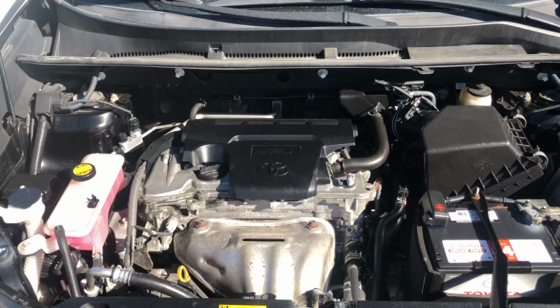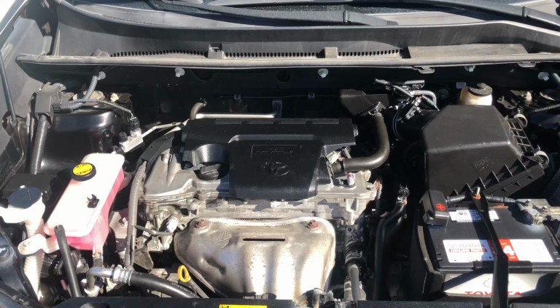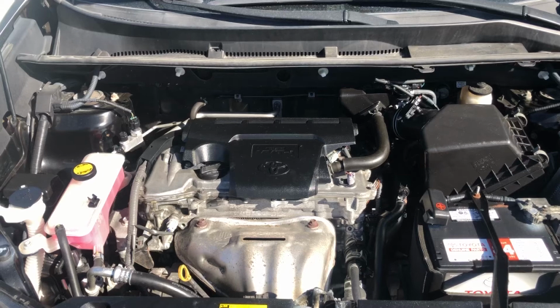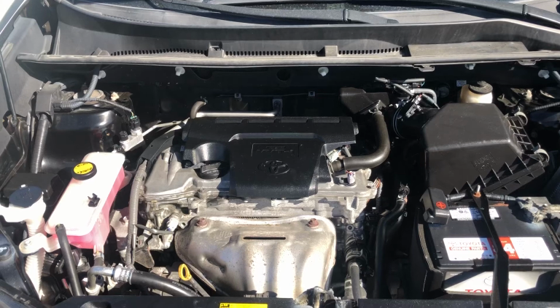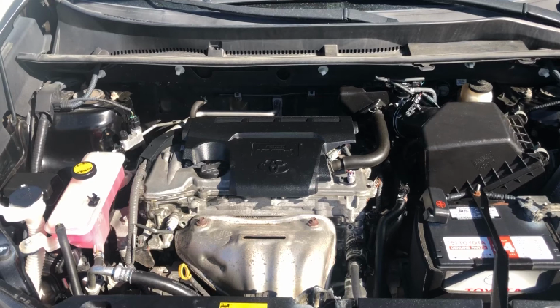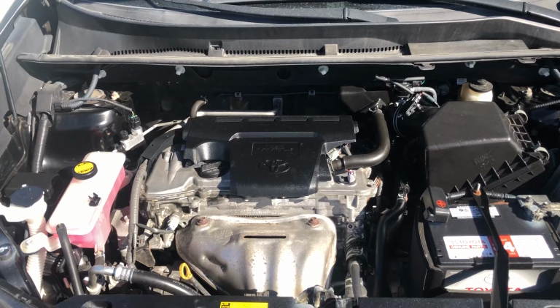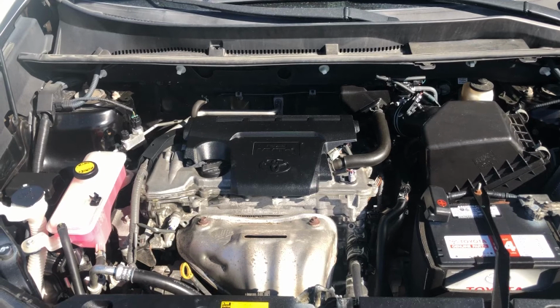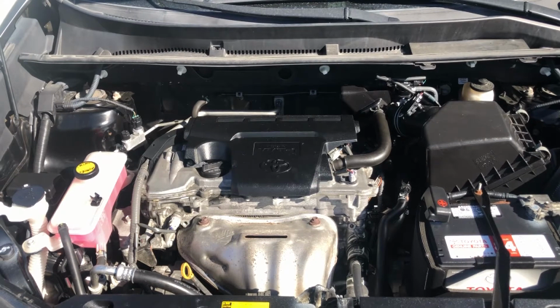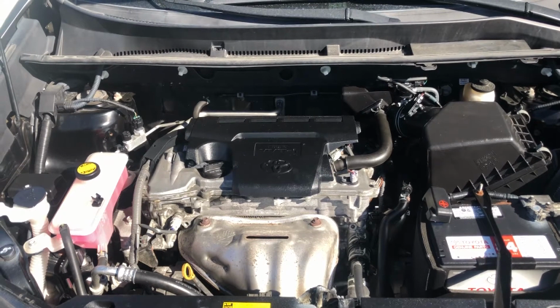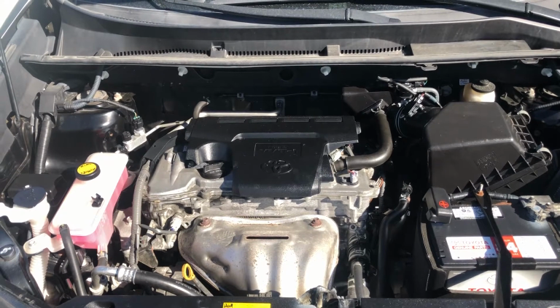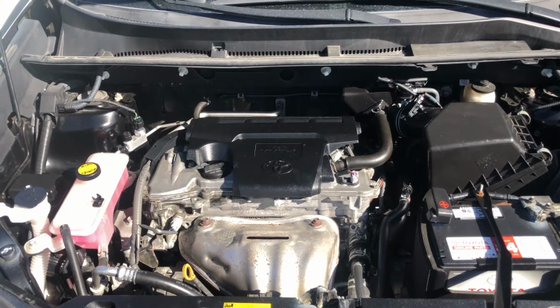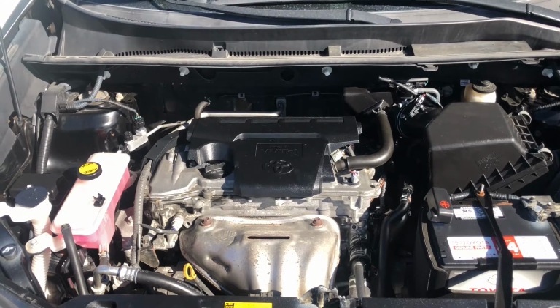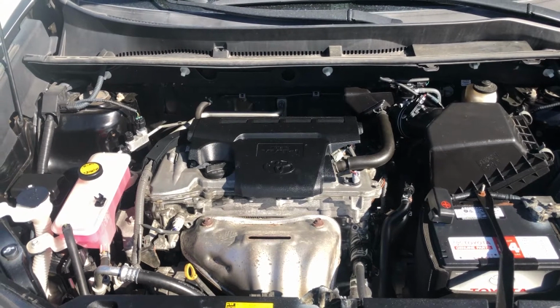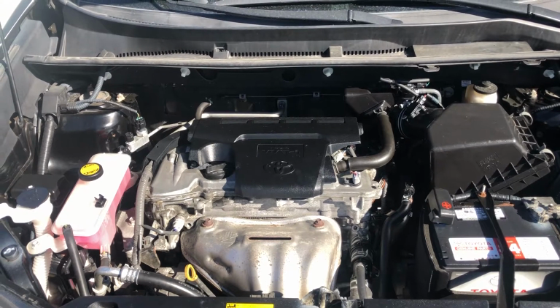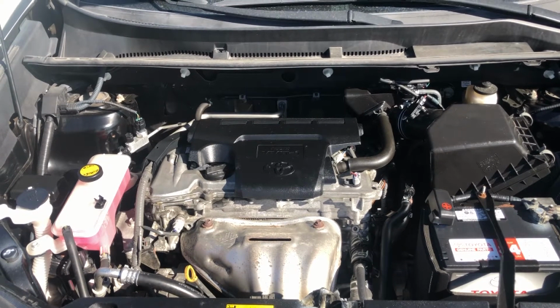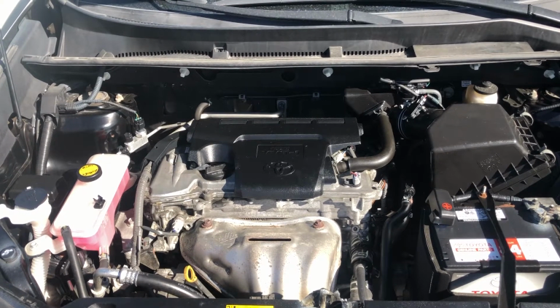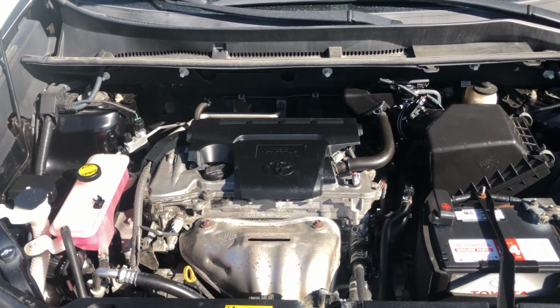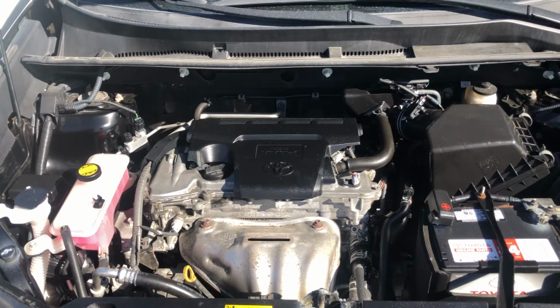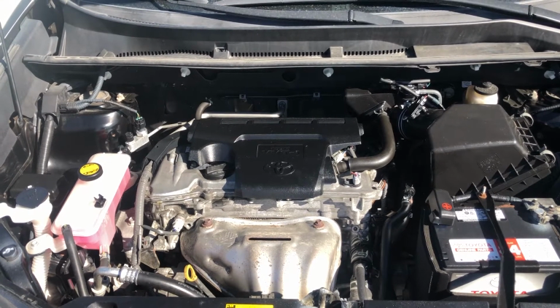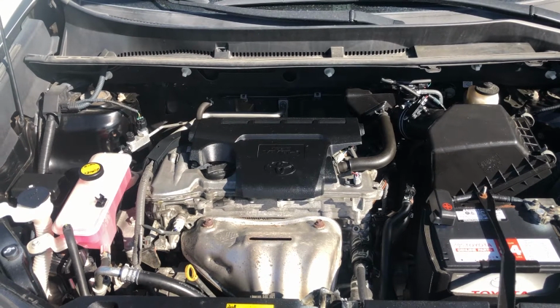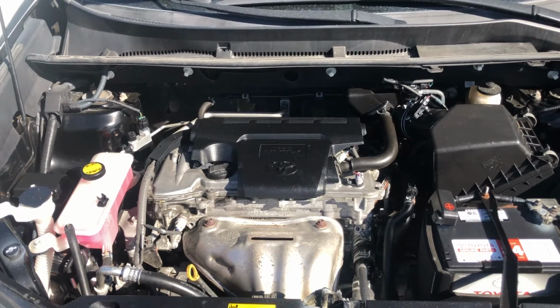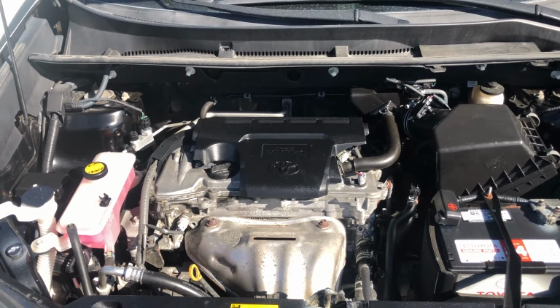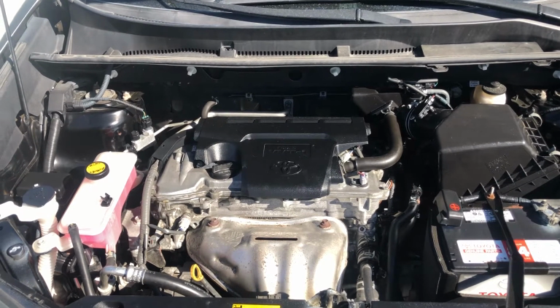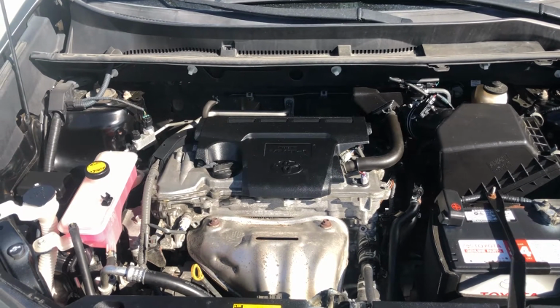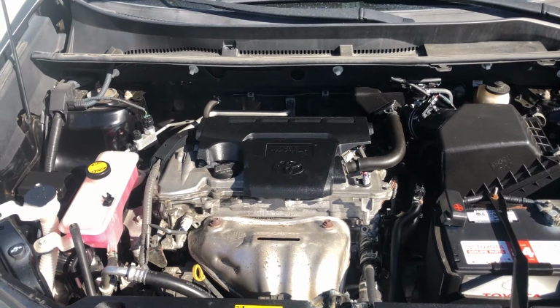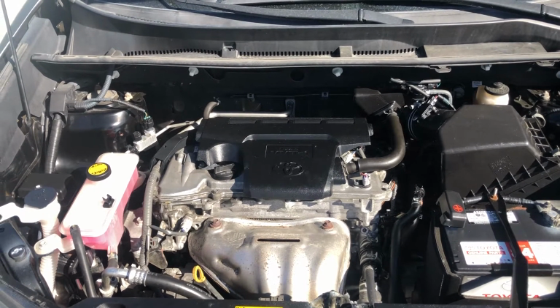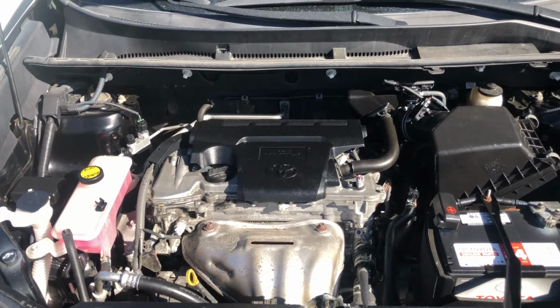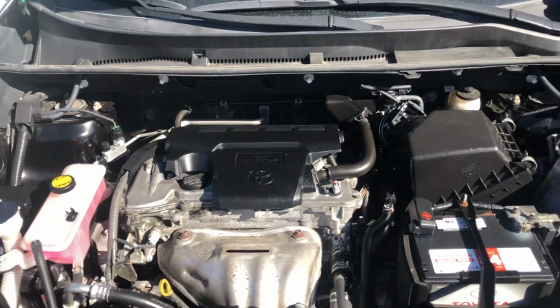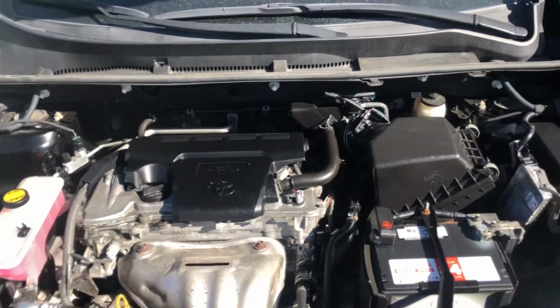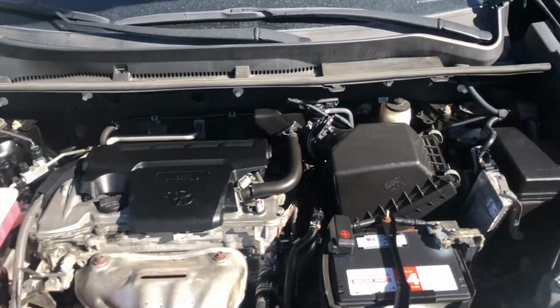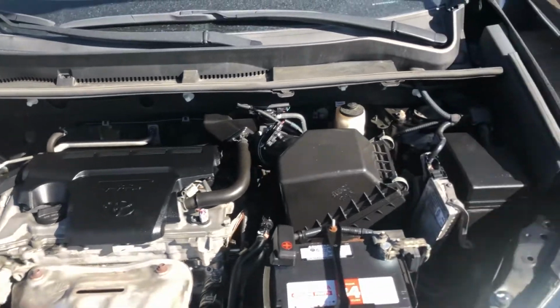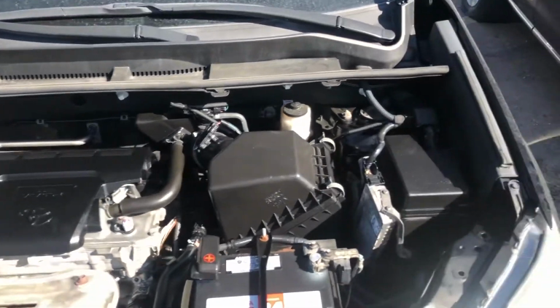Welcome to Simon's Carfix. Today, we'll be showing you the fuse box locations for this 2014 Tour Direct 4.